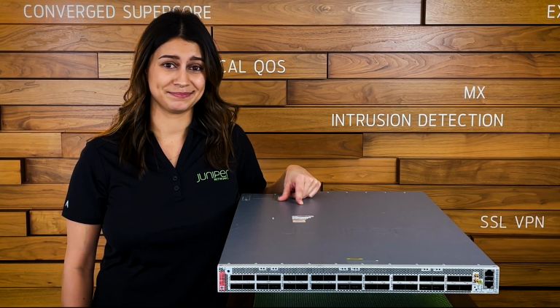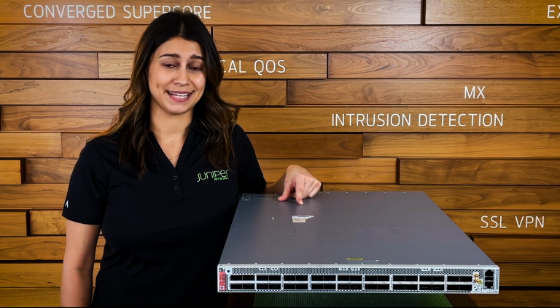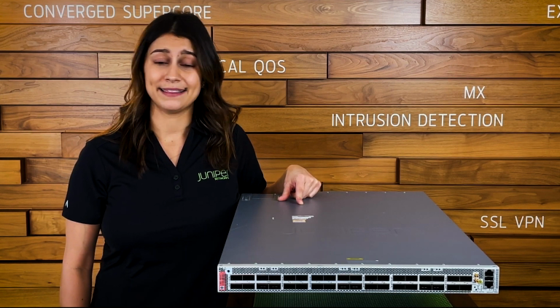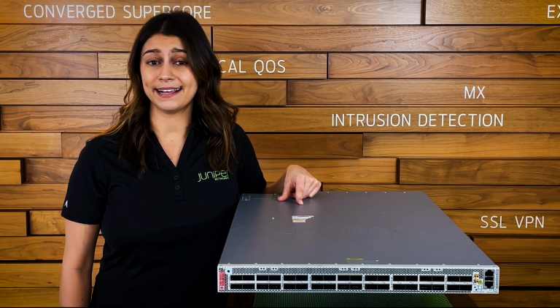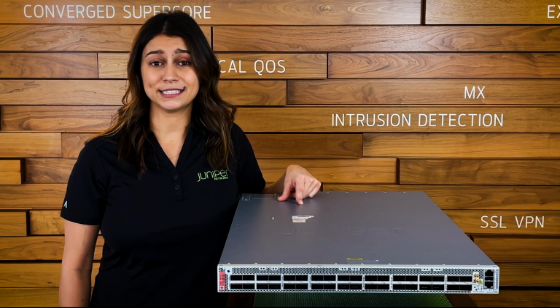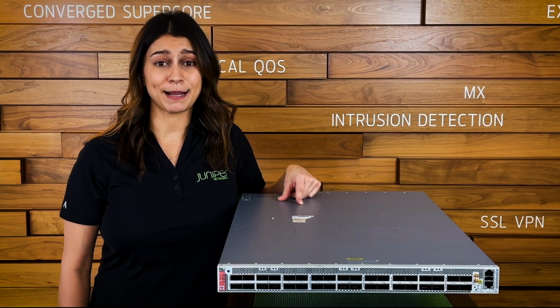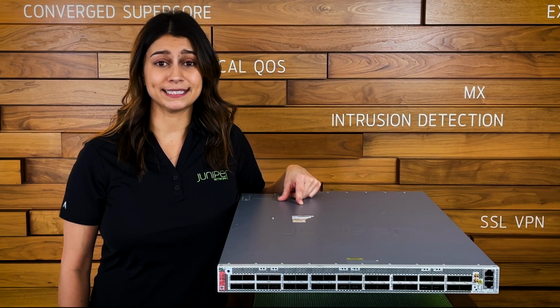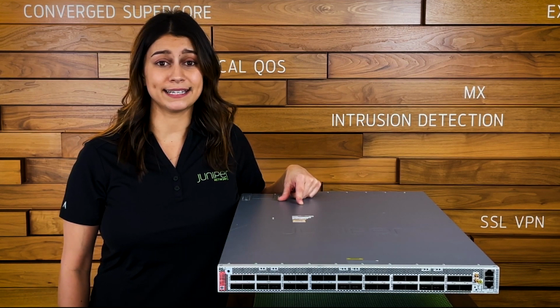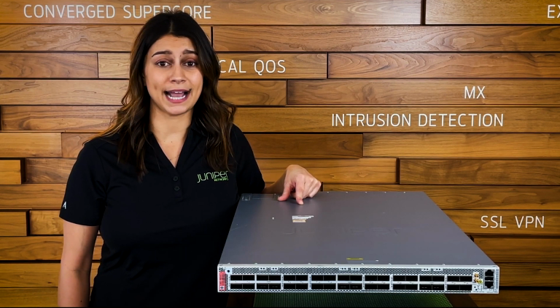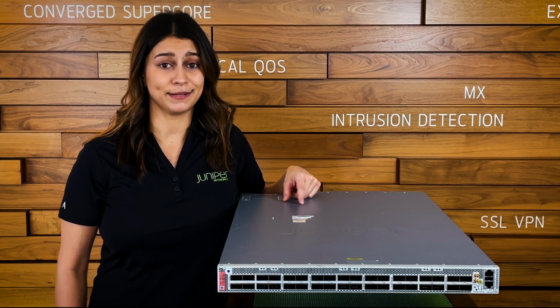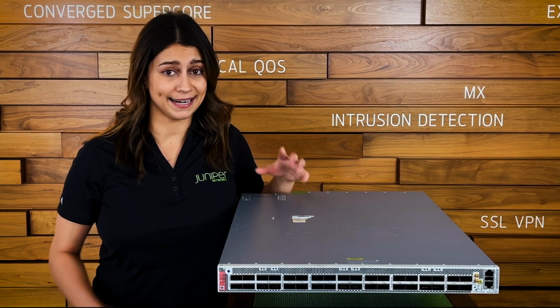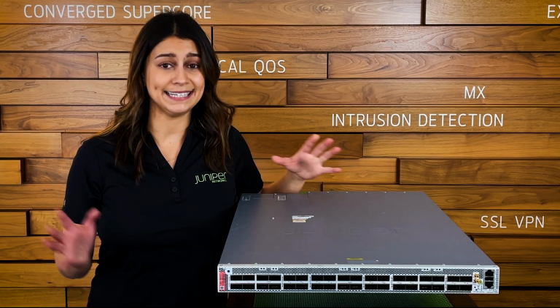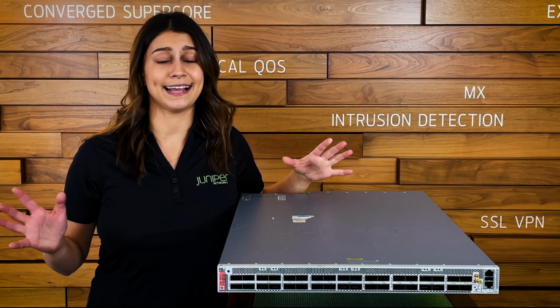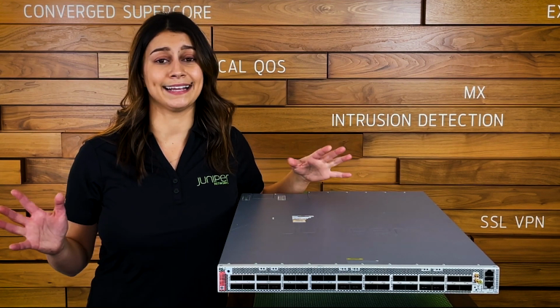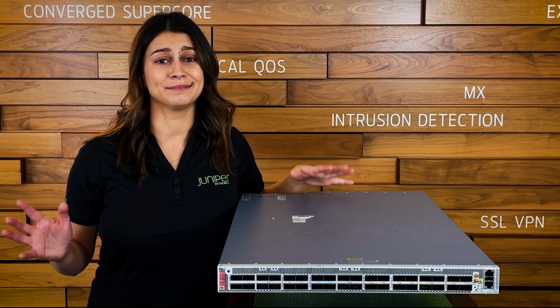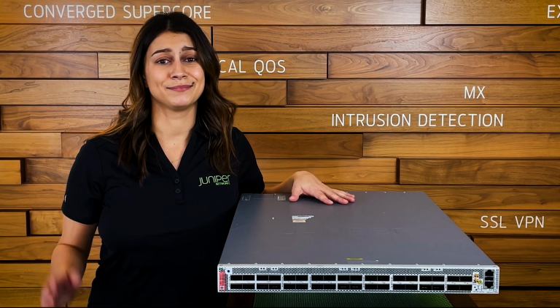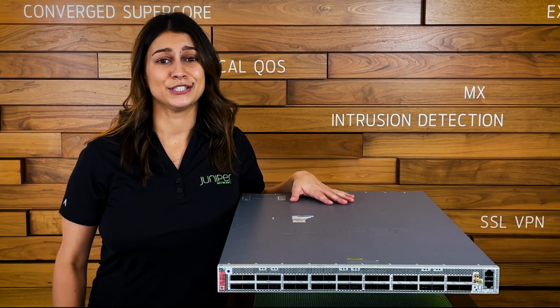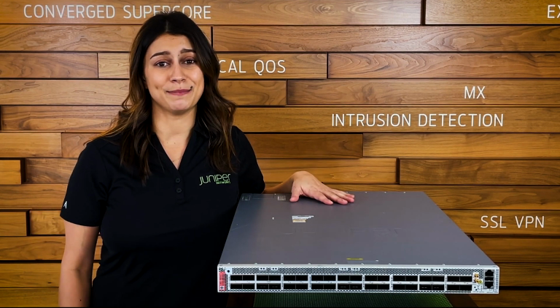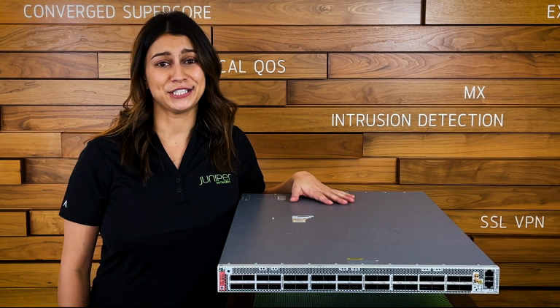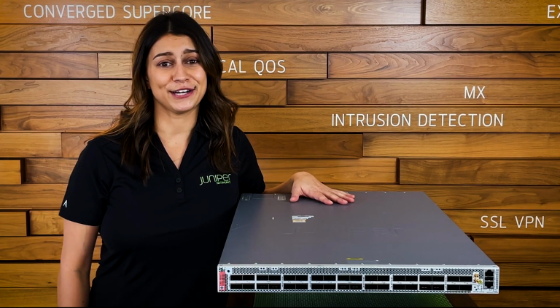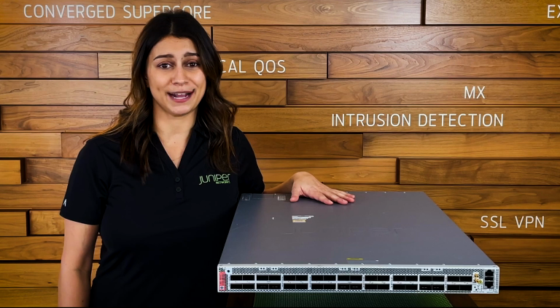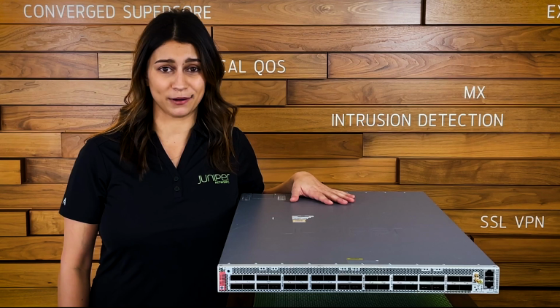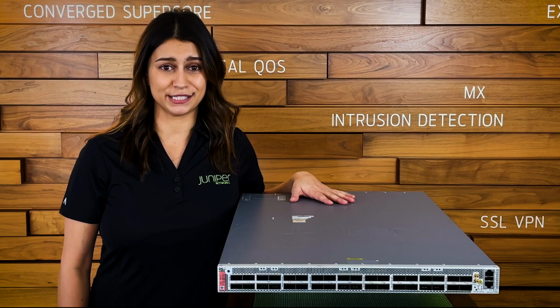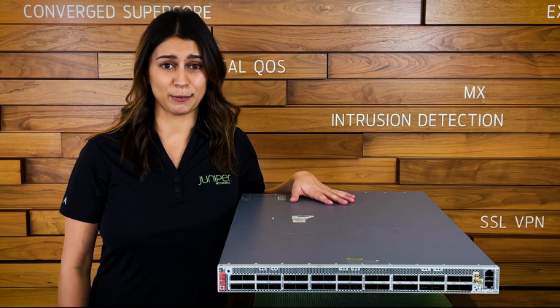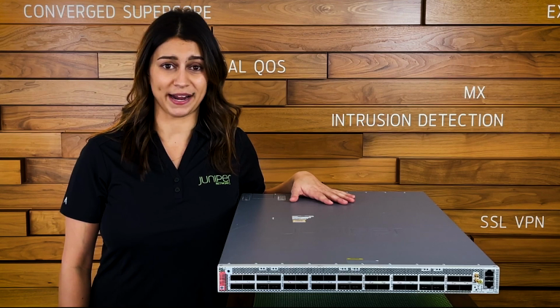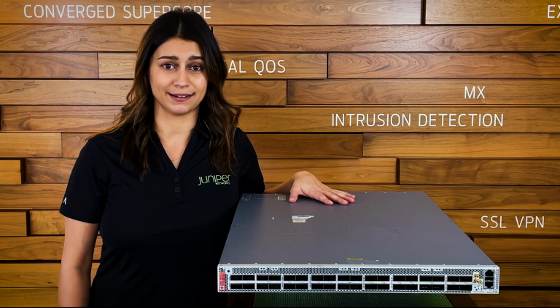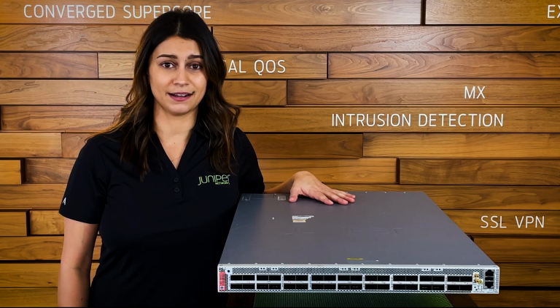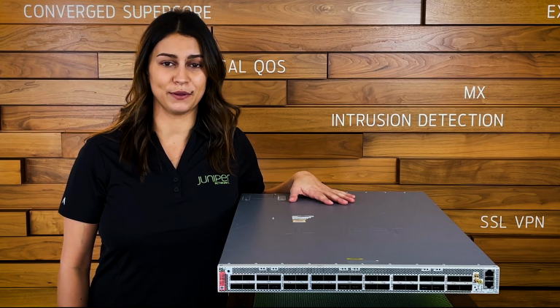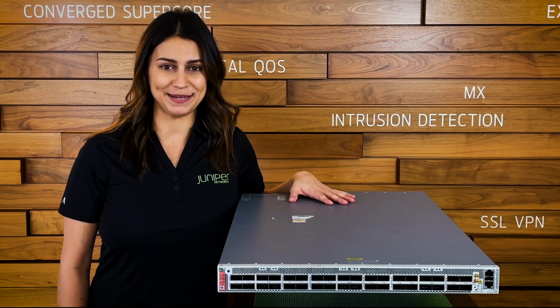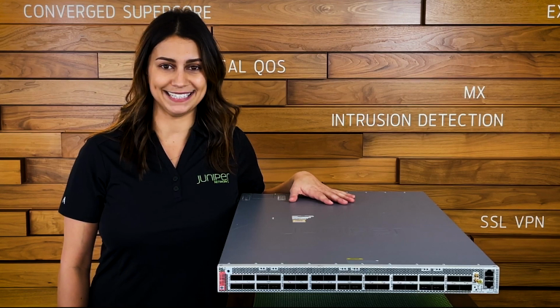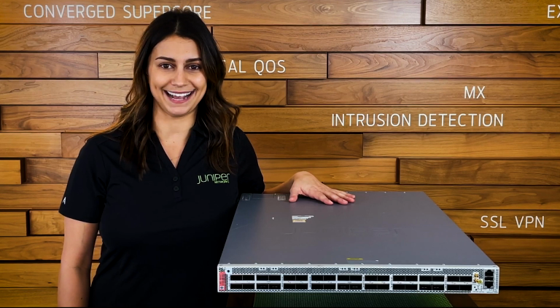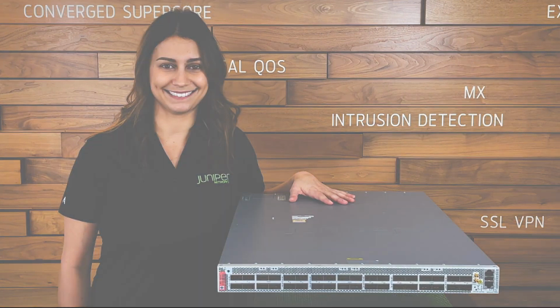The unexpected can happen at any second, so make sure your network is prepared with PTX.